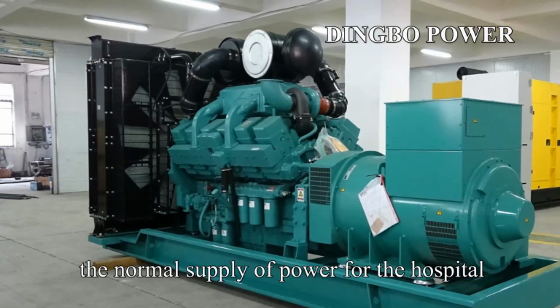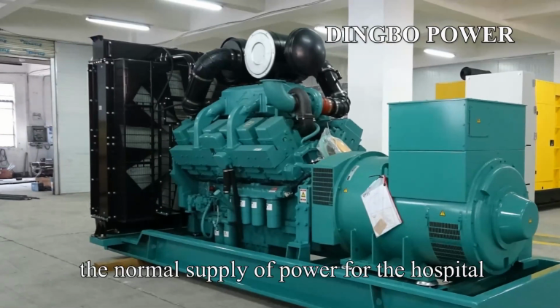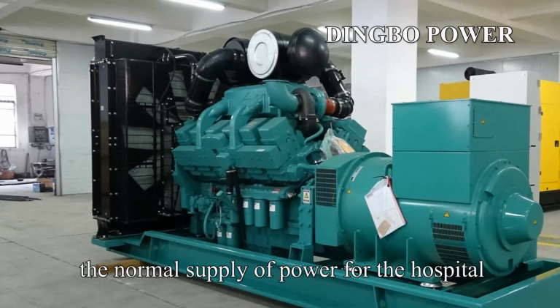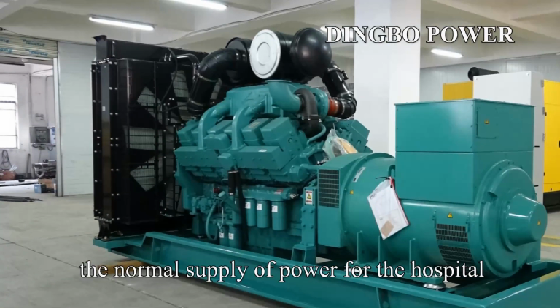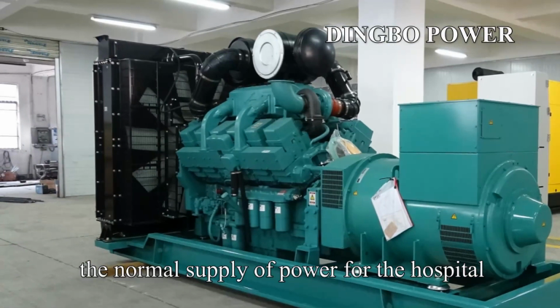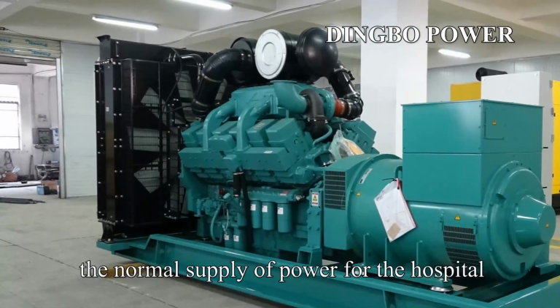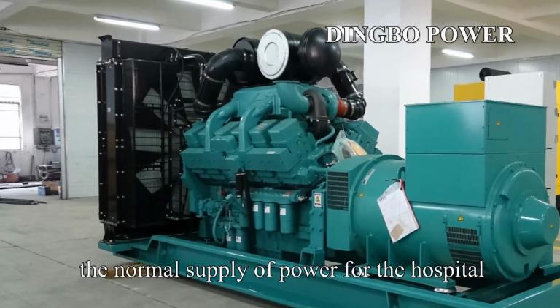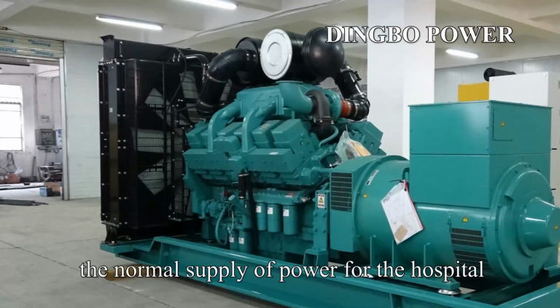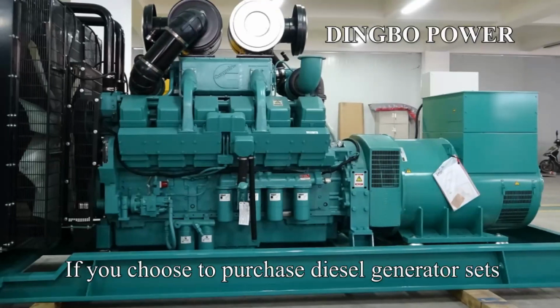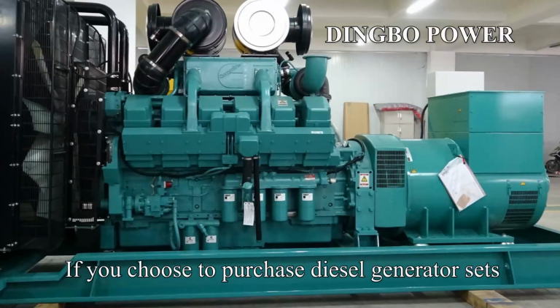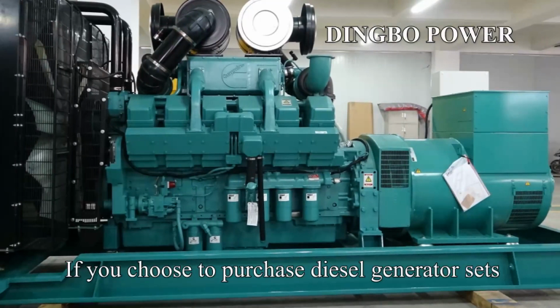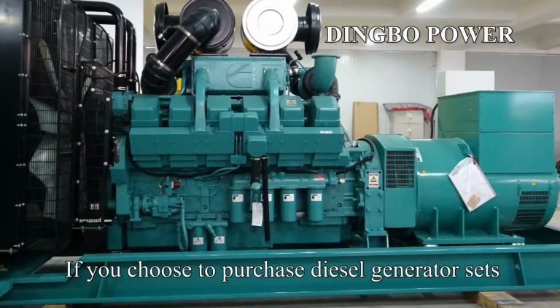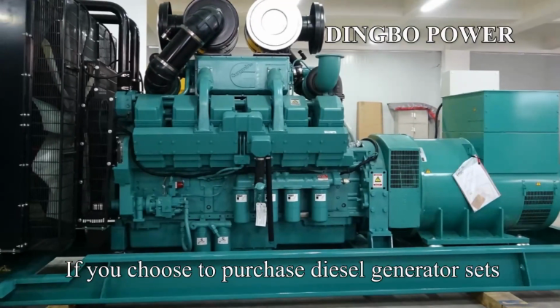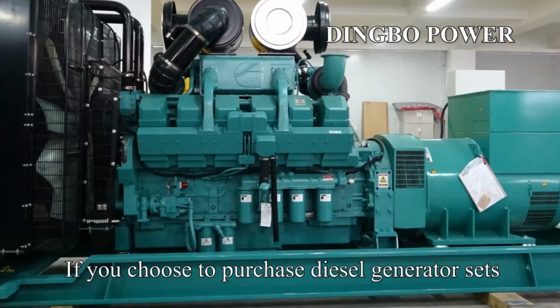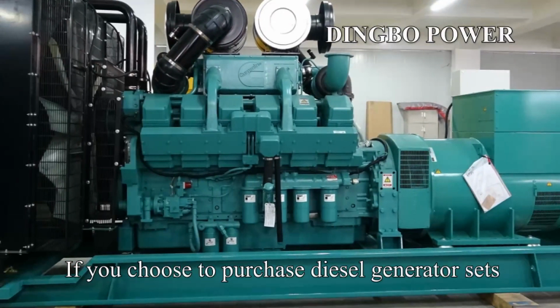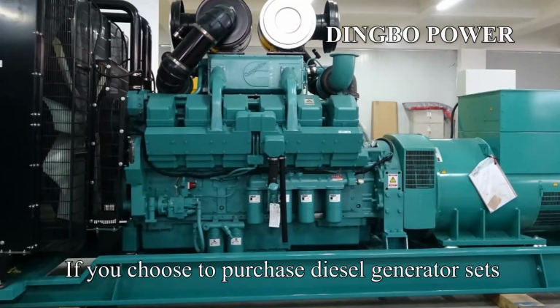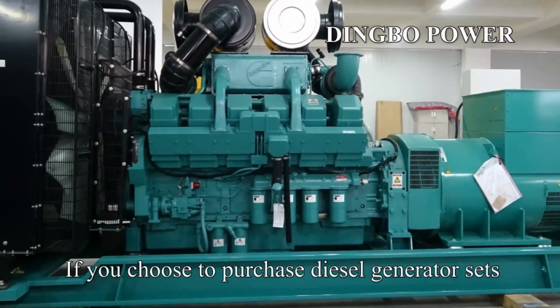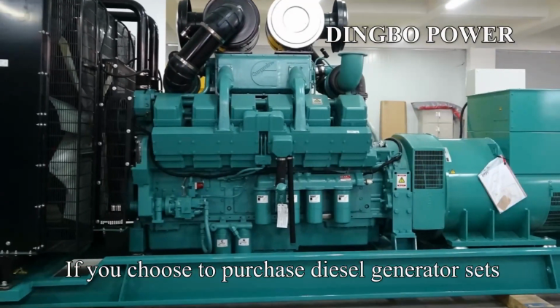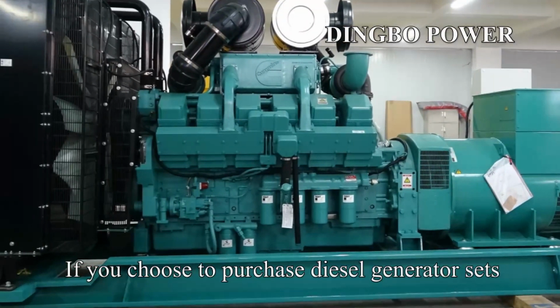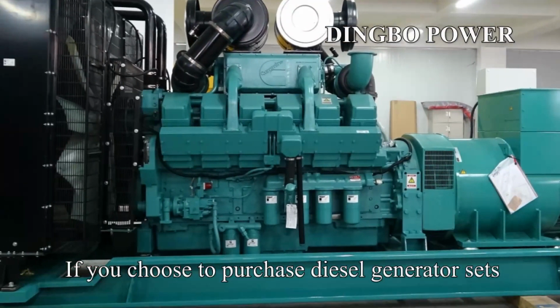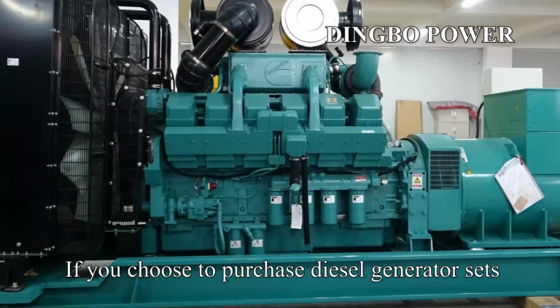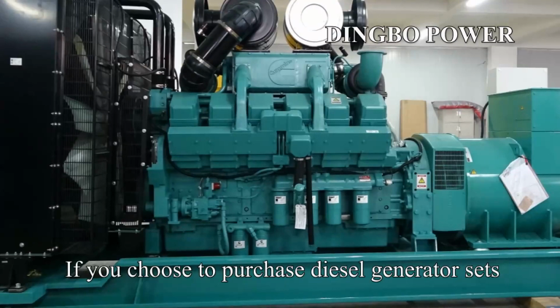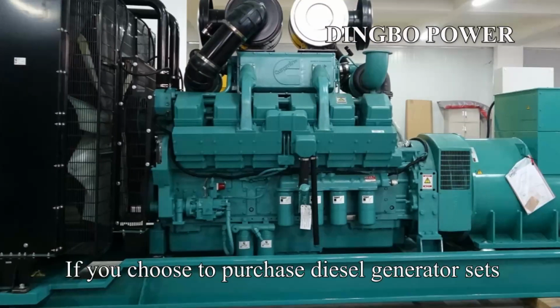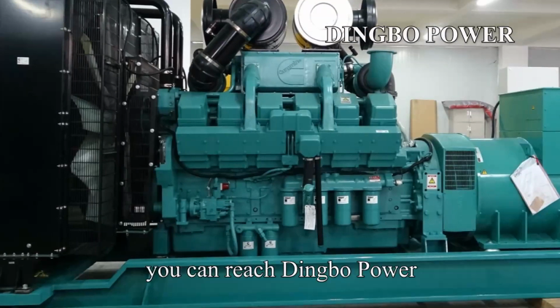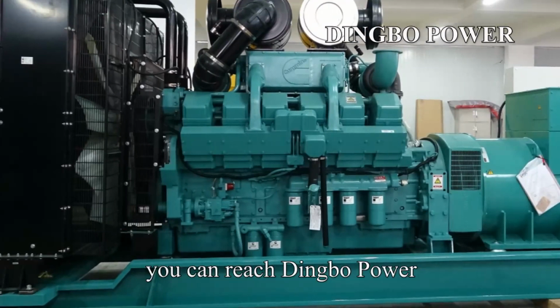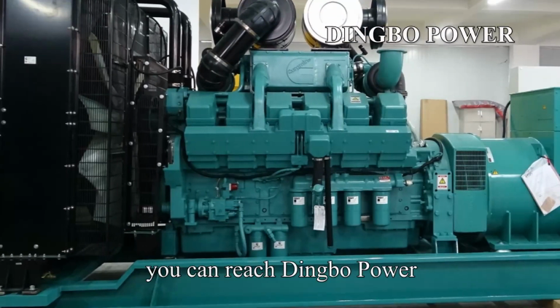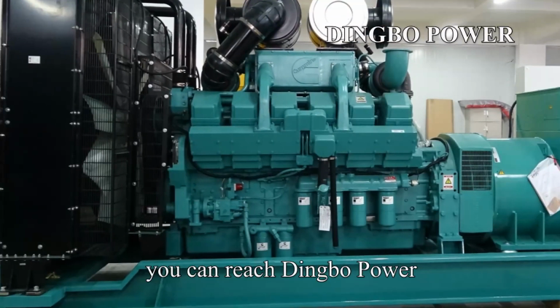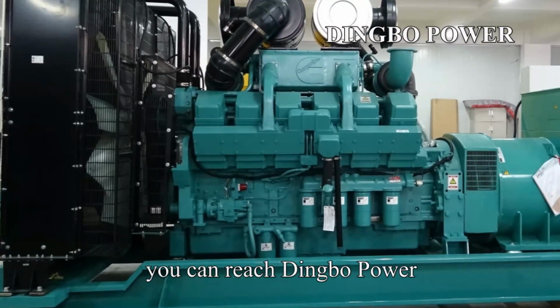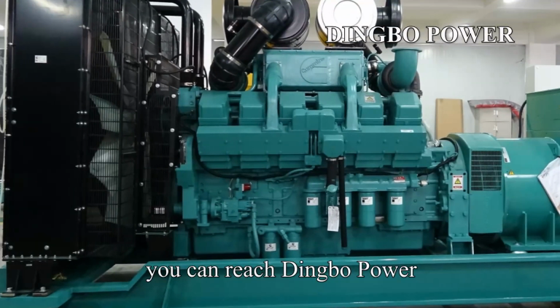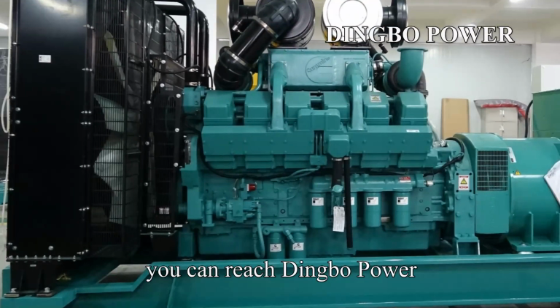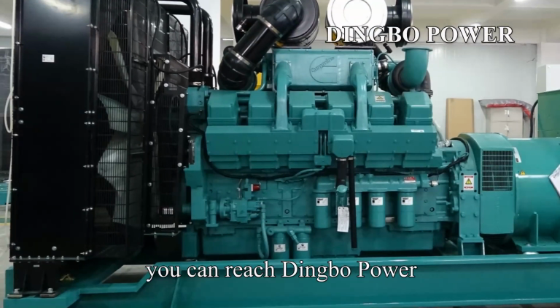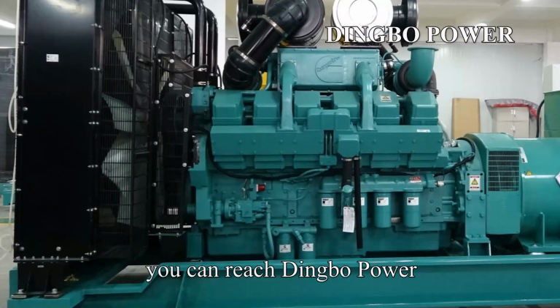For the hospital, if you choose to purchase diesel generator sets, you can reach Dingbo Power.